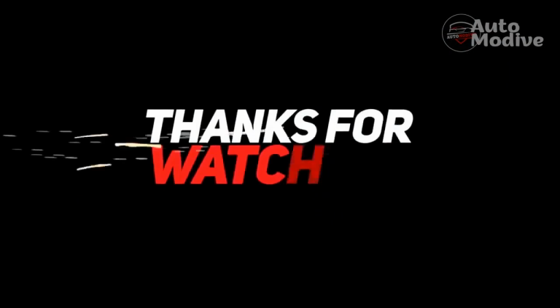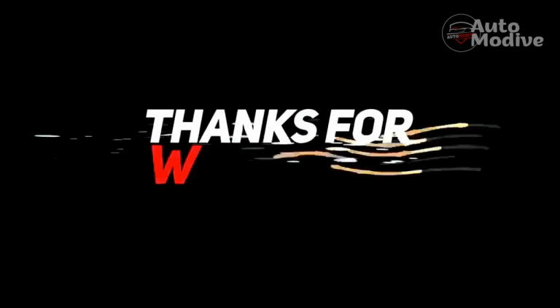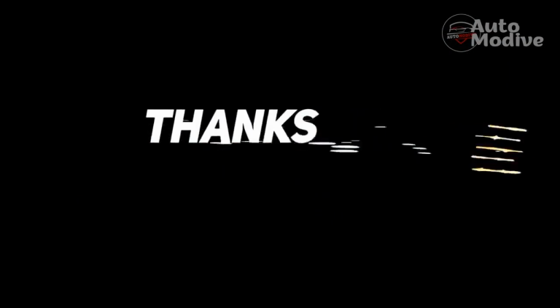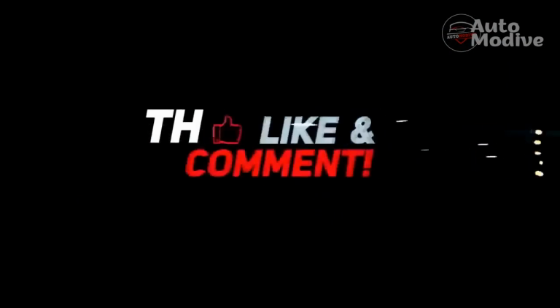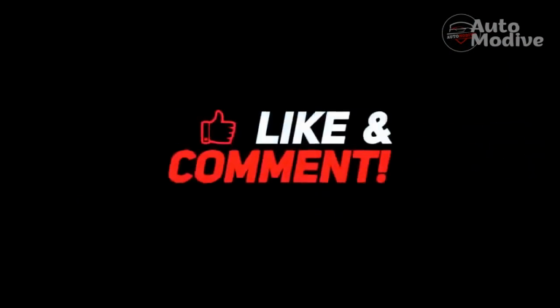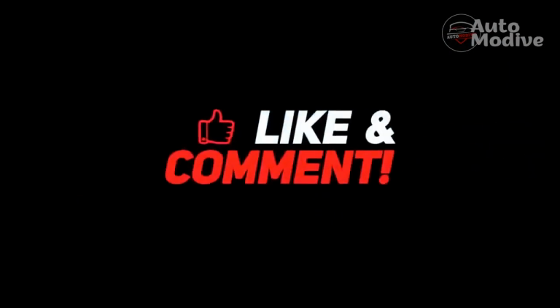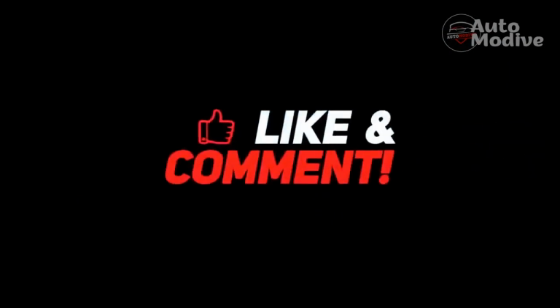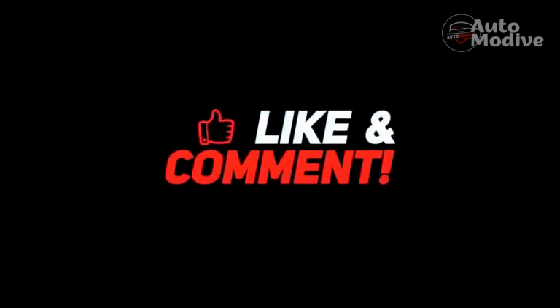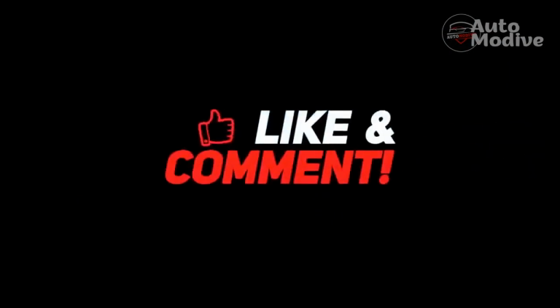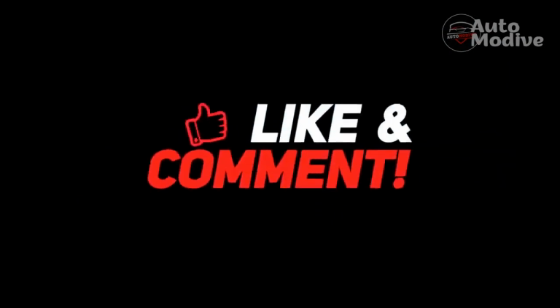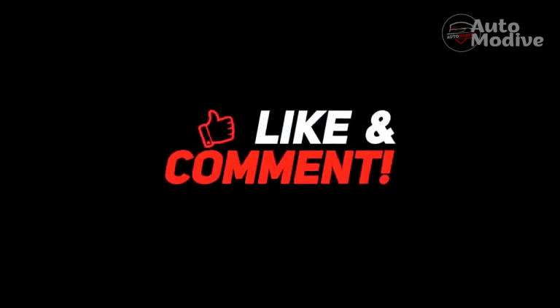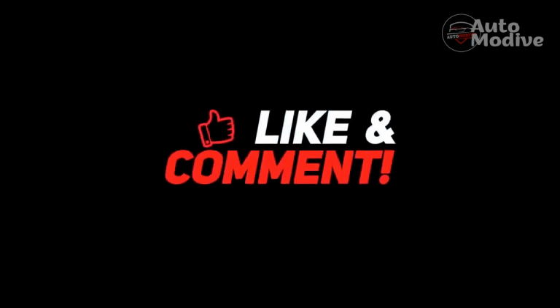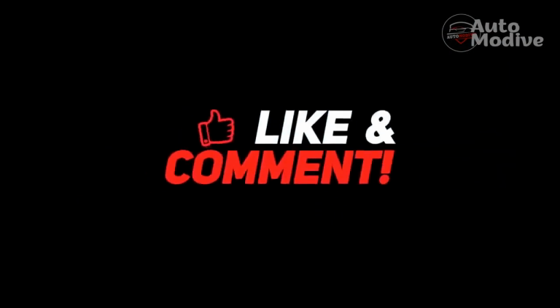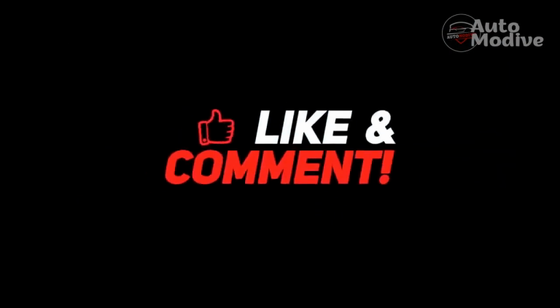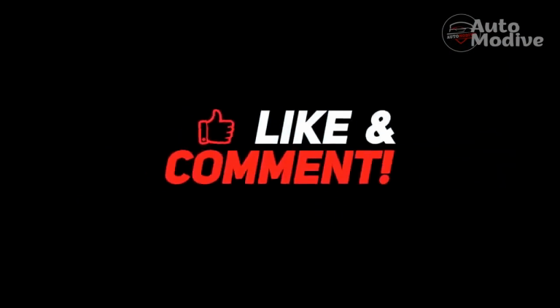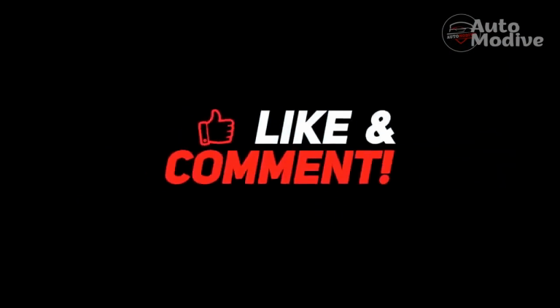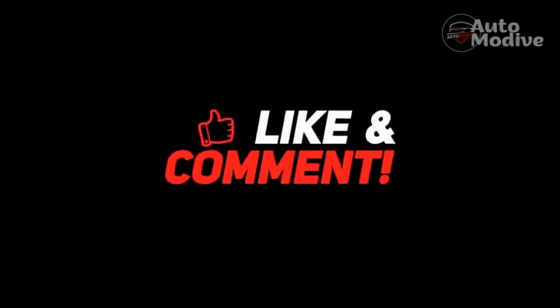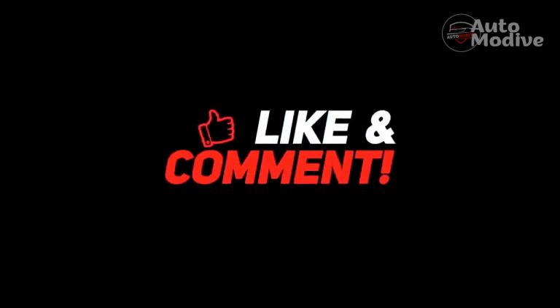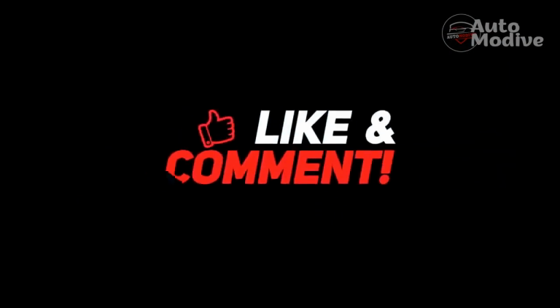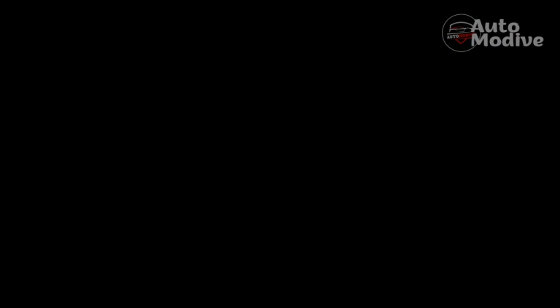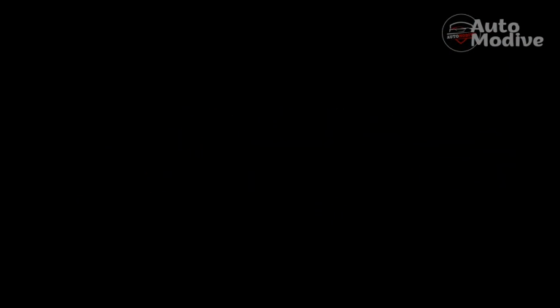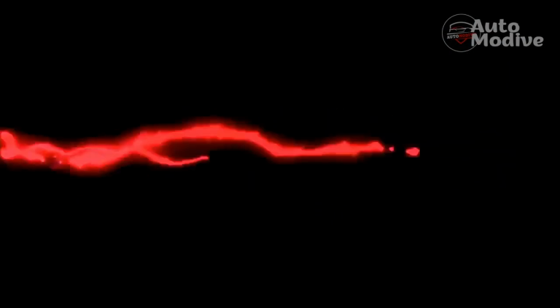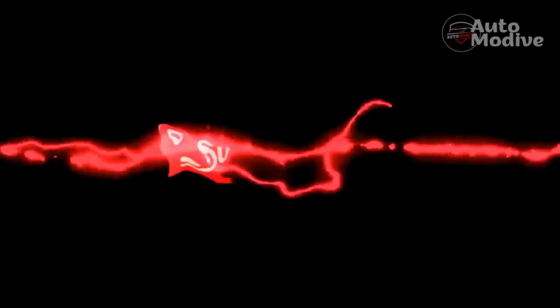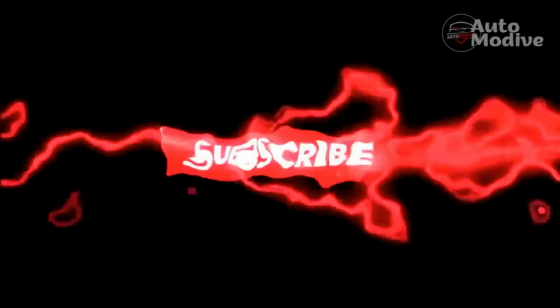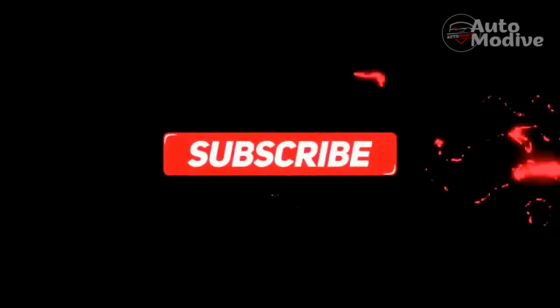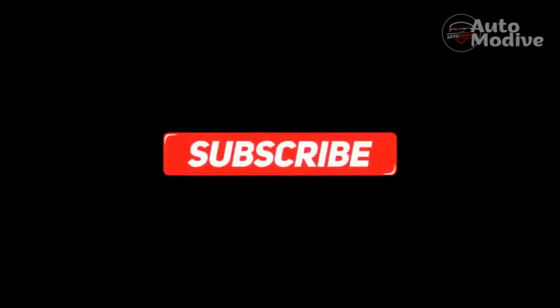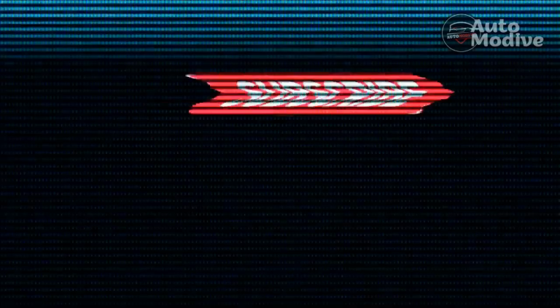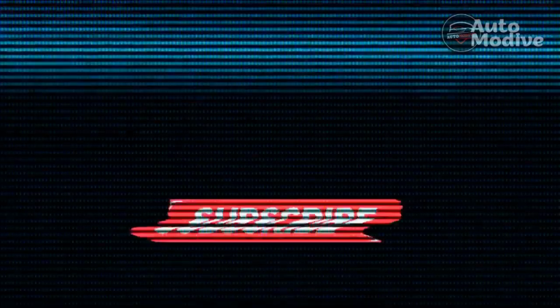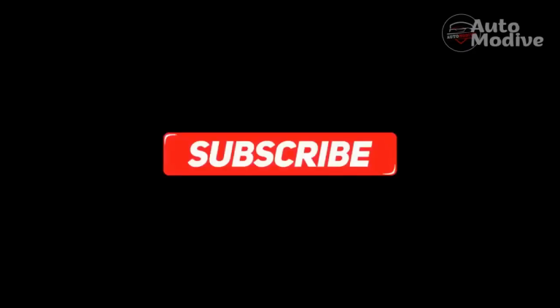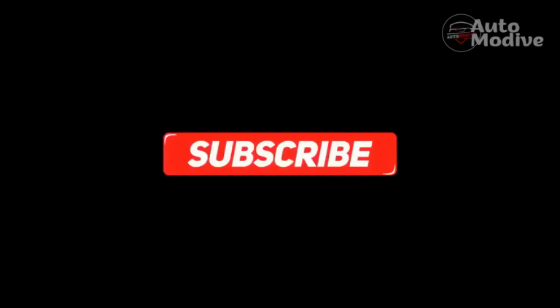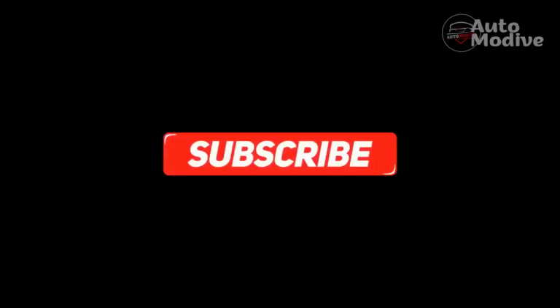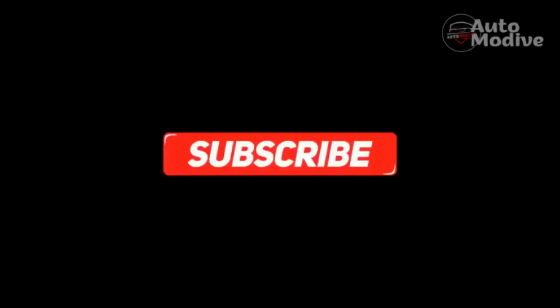Drop a like, leave a comment, and don't forget to subscribe to watch more videos like this.